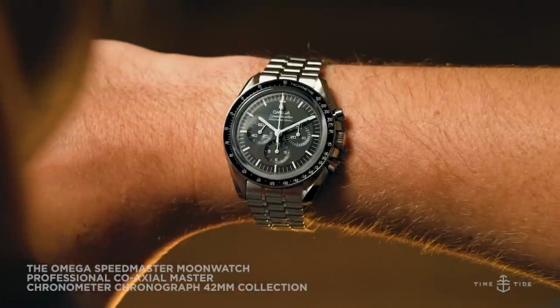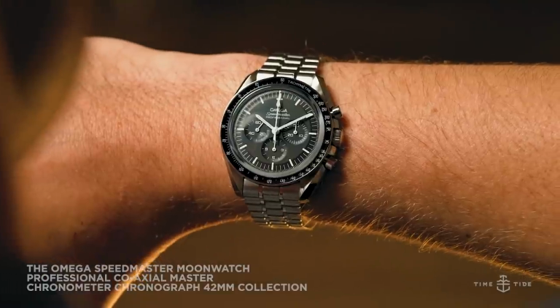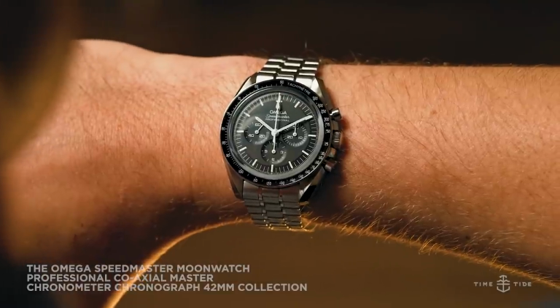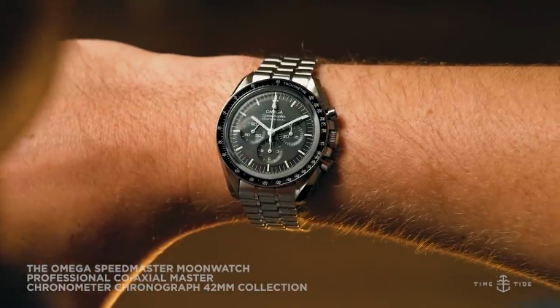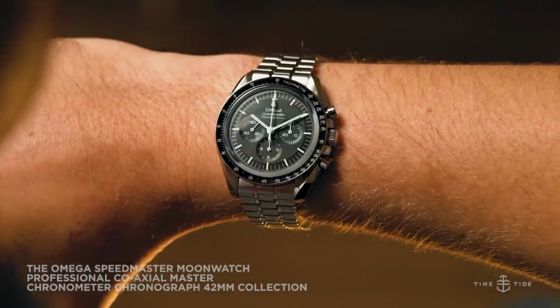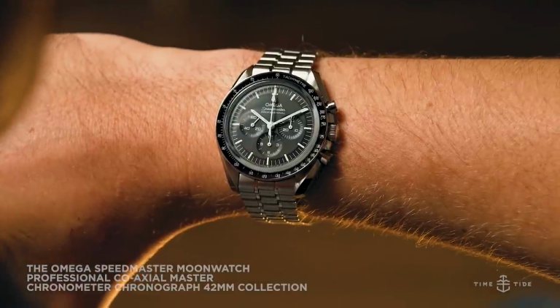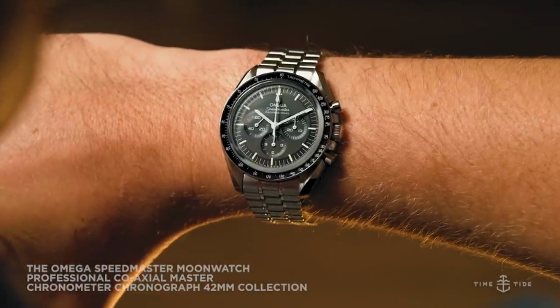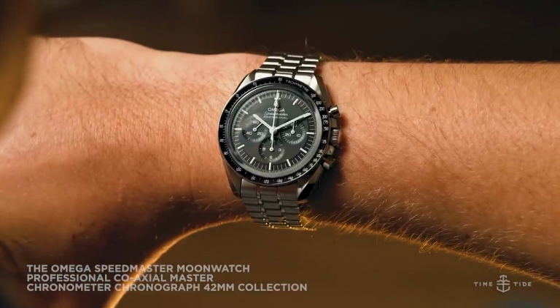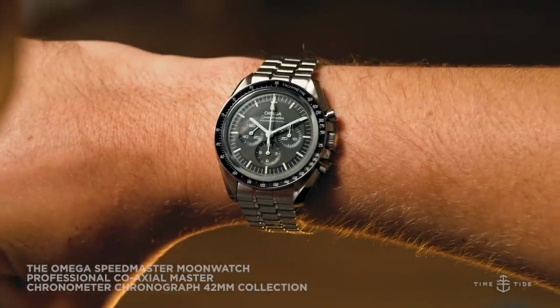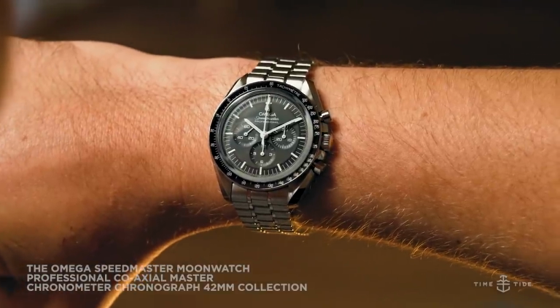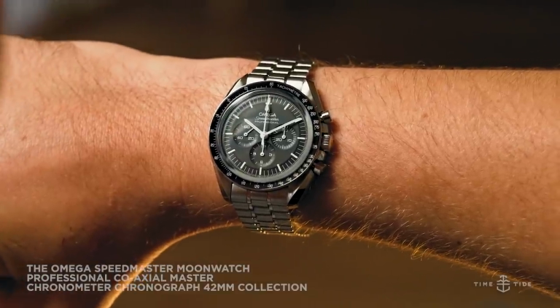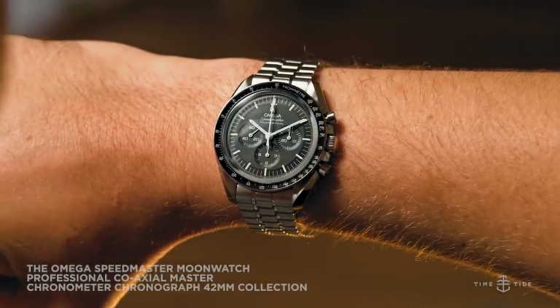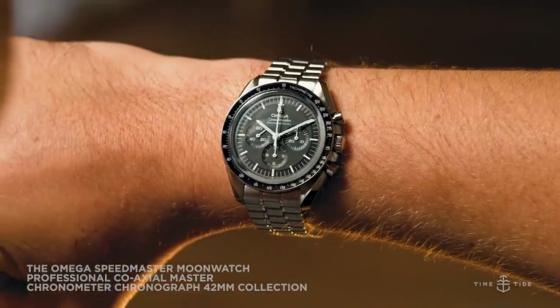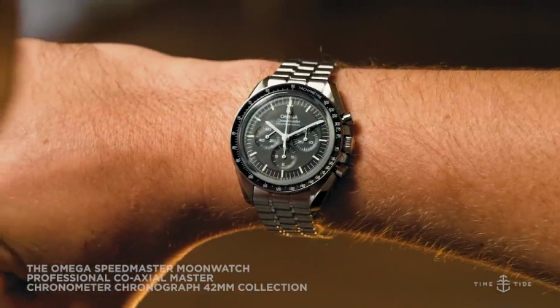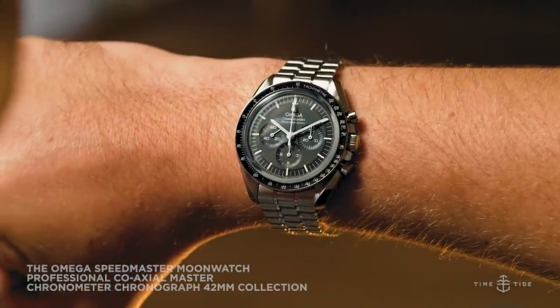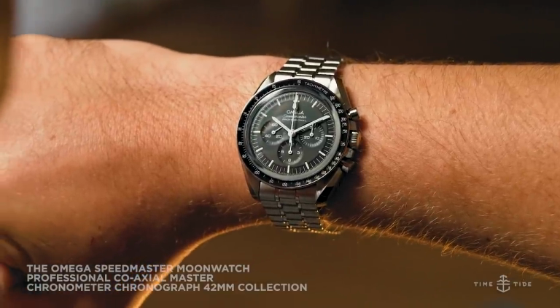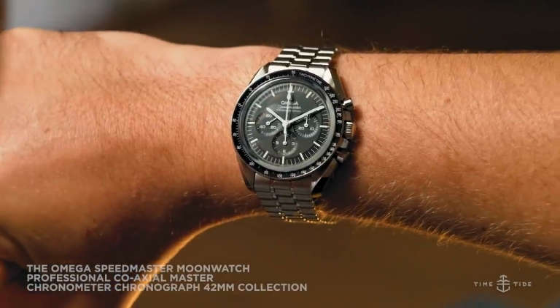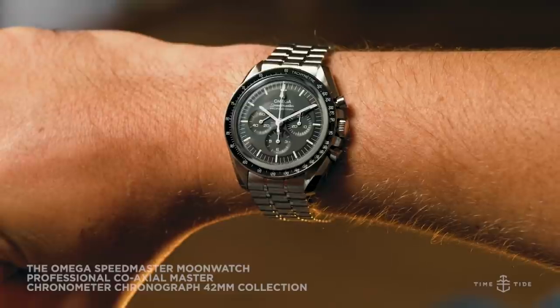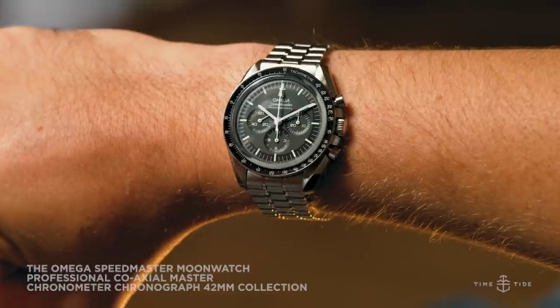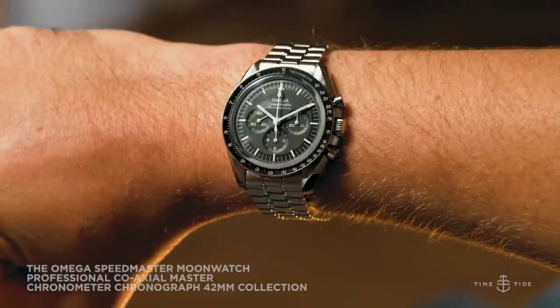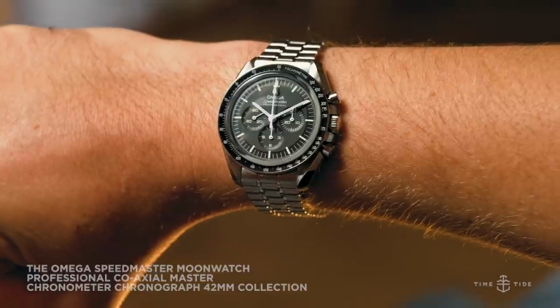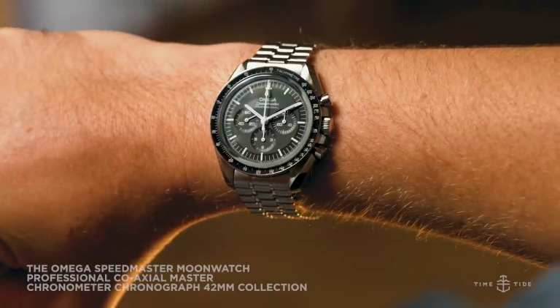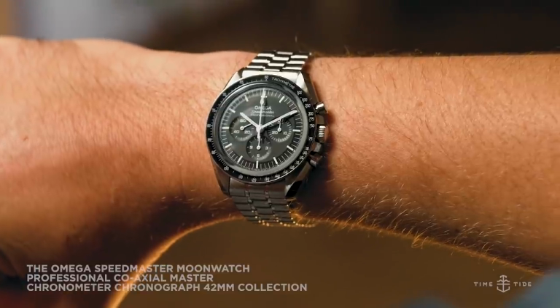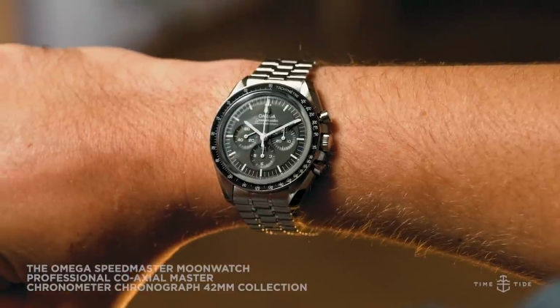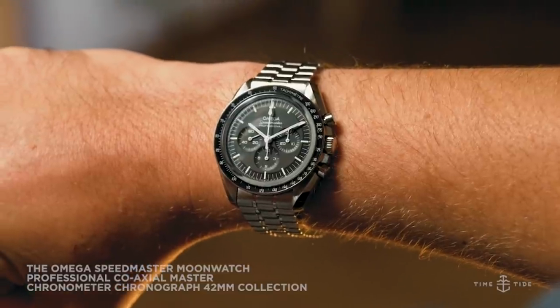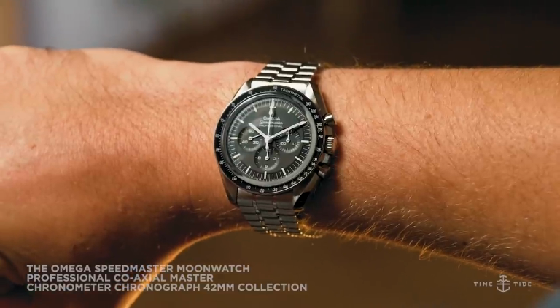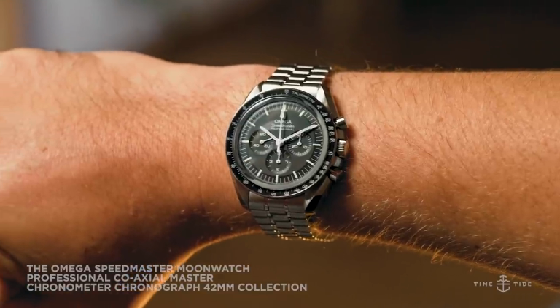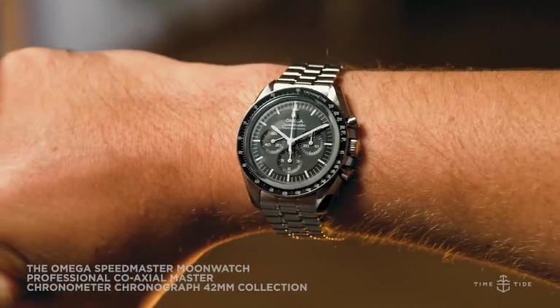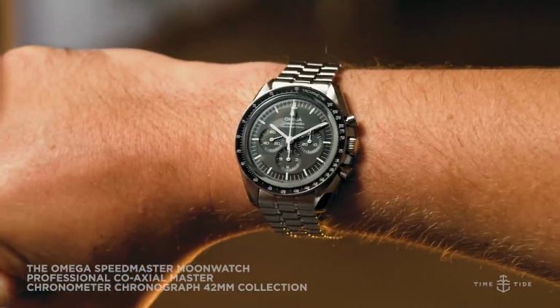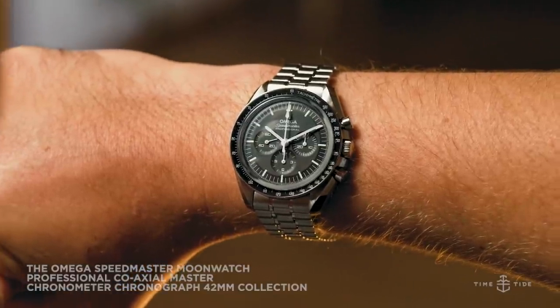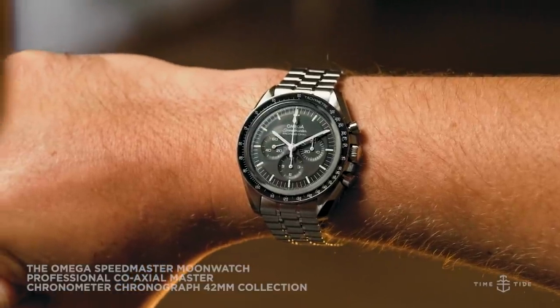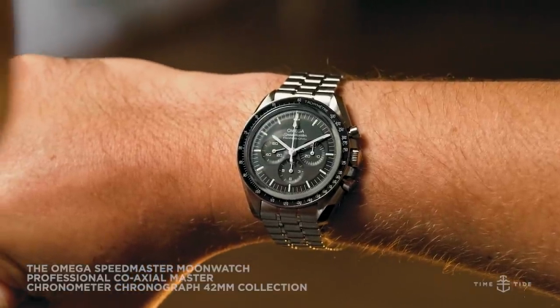Firstly, let's take a look at the two new stainless steel references on bracelet, focusing on what they've got in common before looking at their differences.